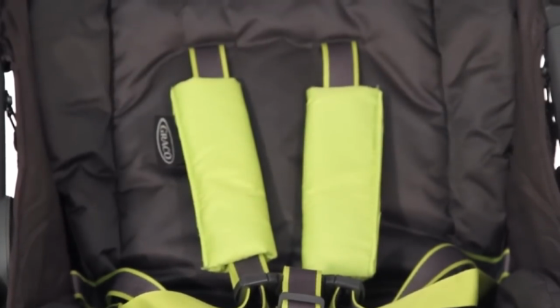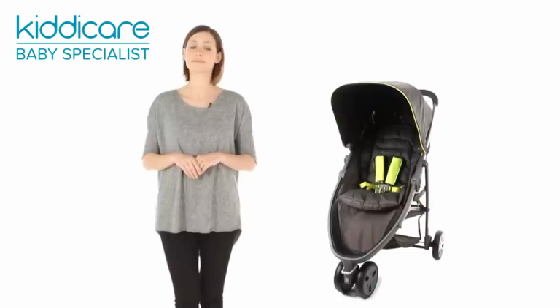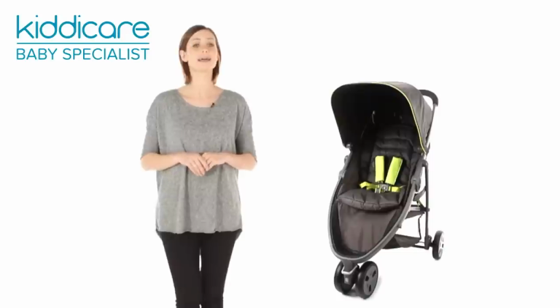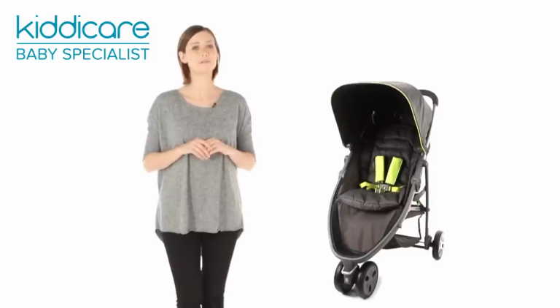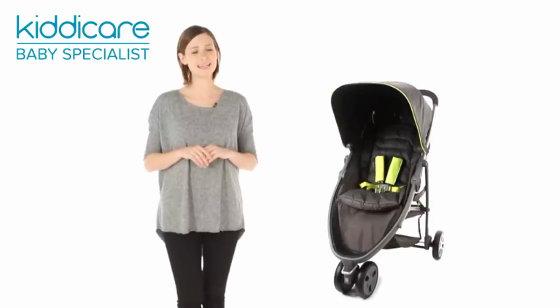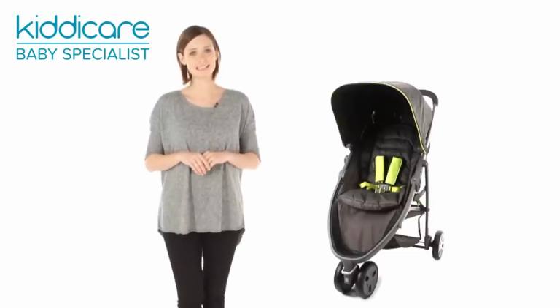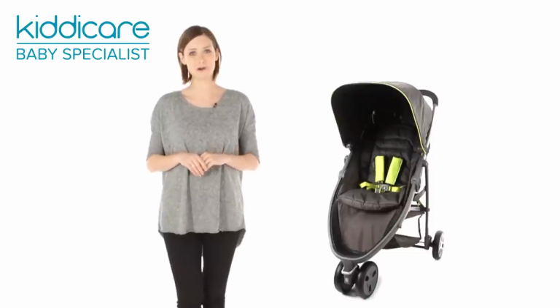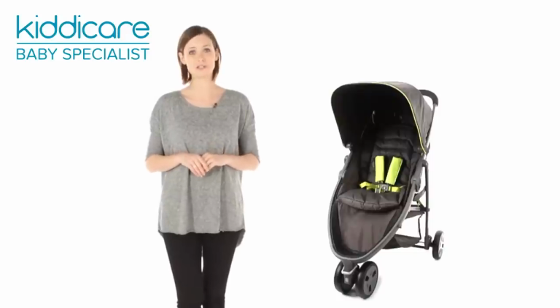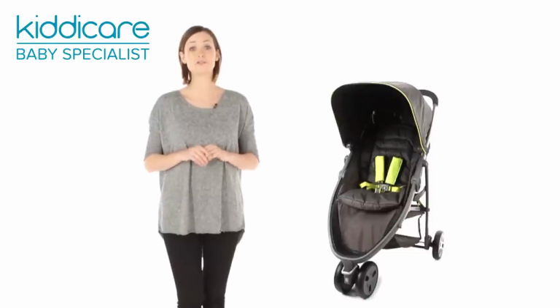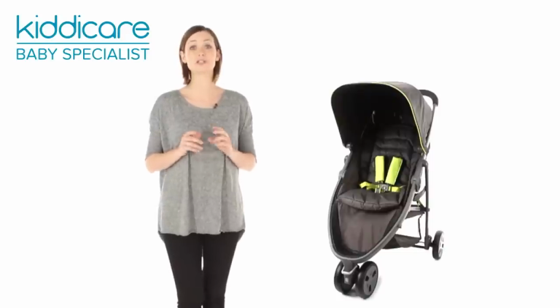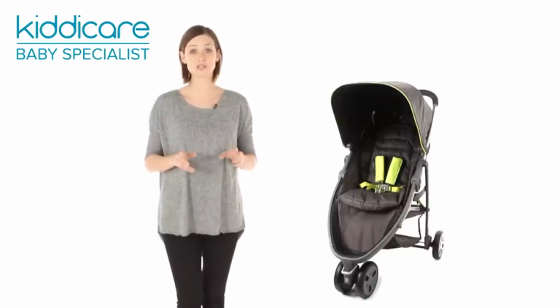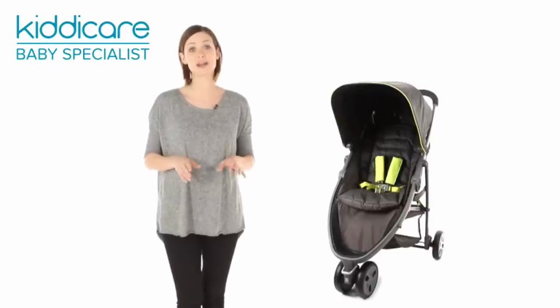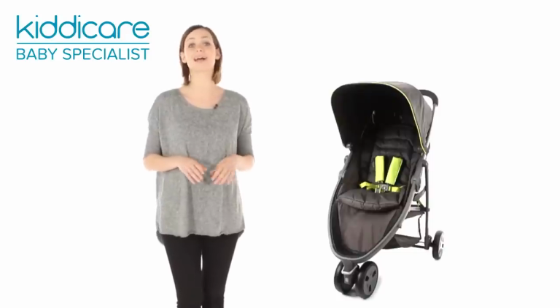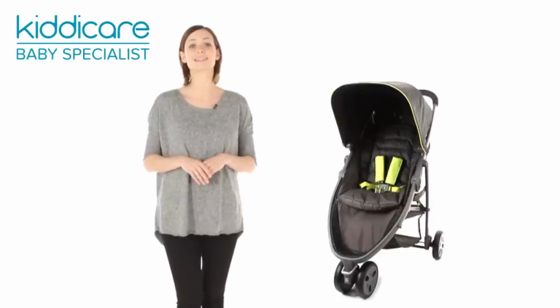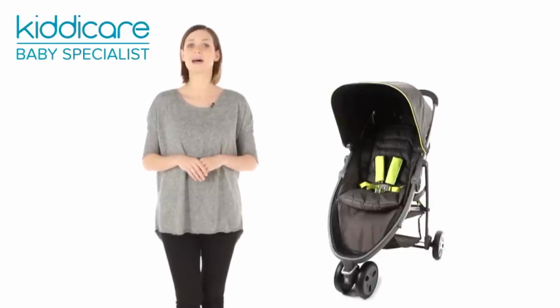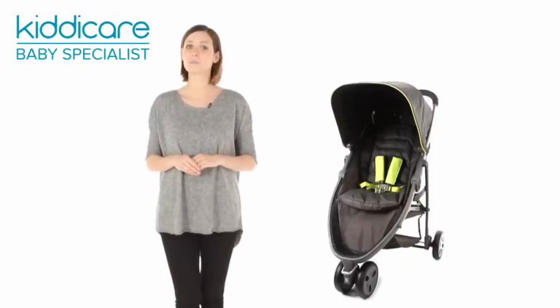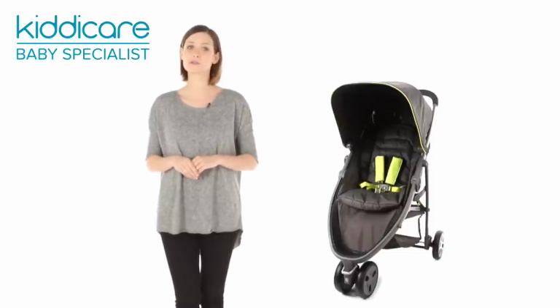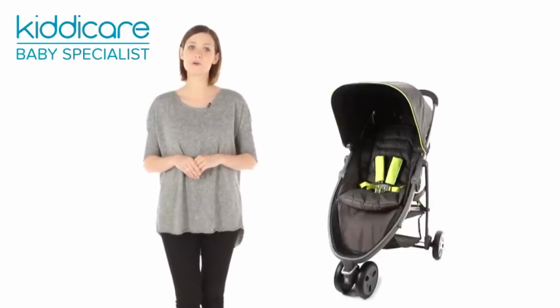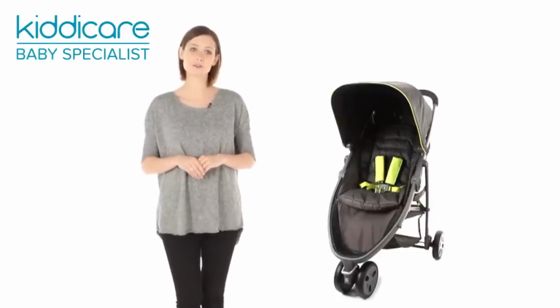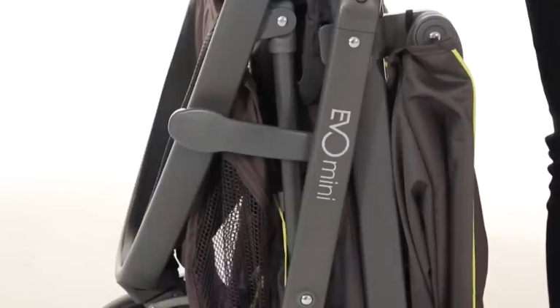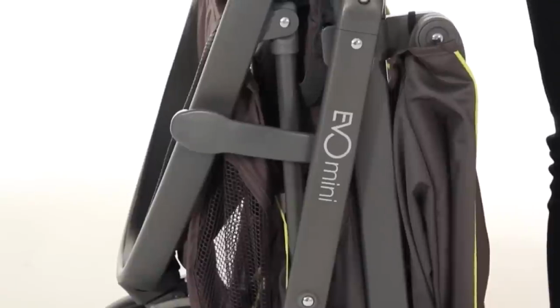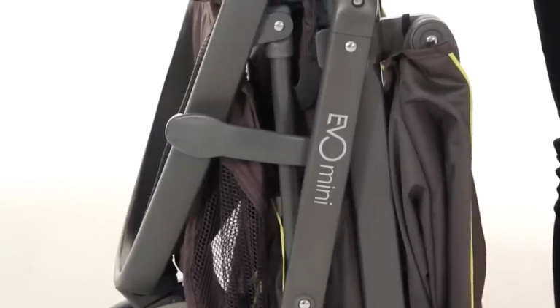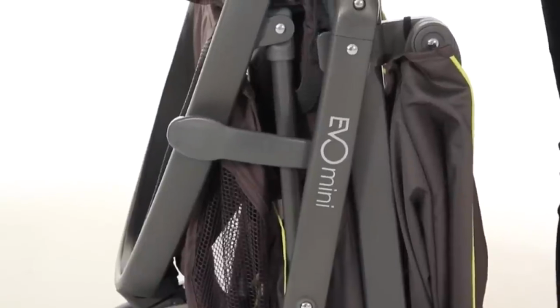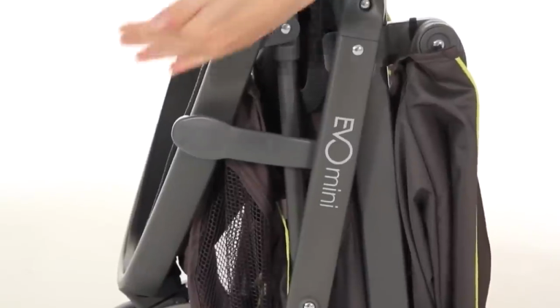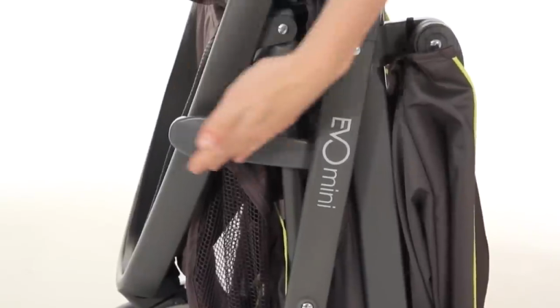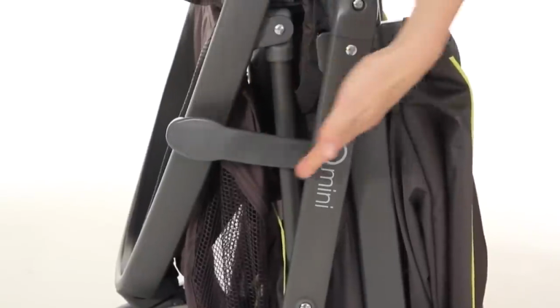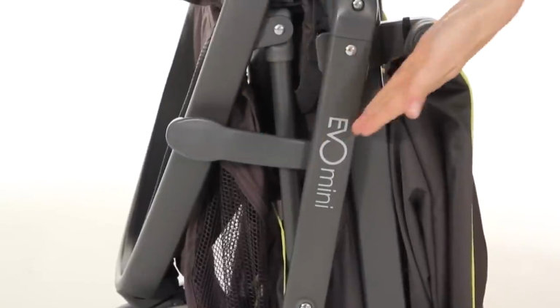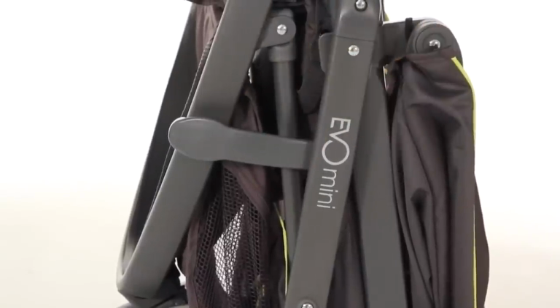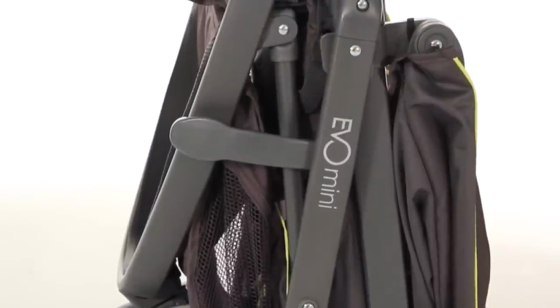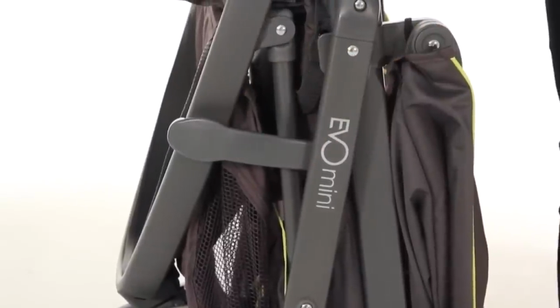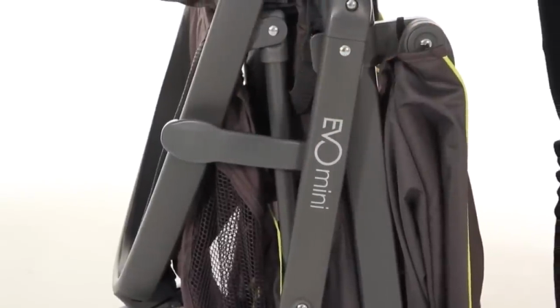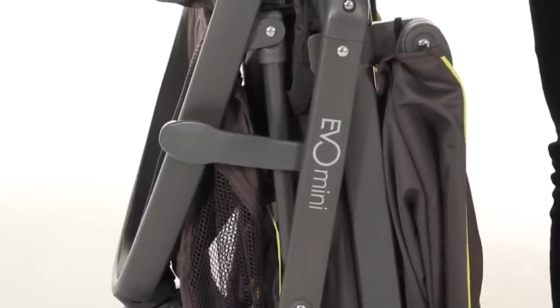It can be easily folded using just one hand and boasts an automatic lock to keep it firmly closed for easy transportation.